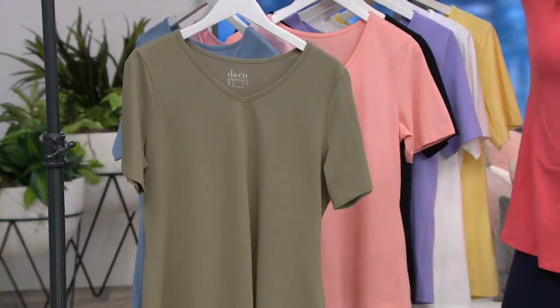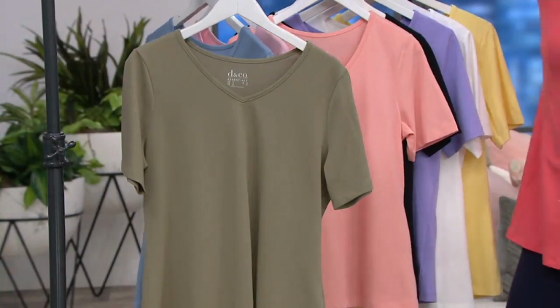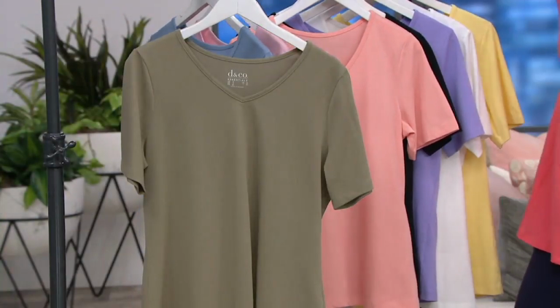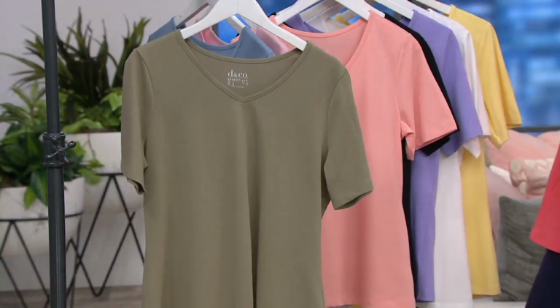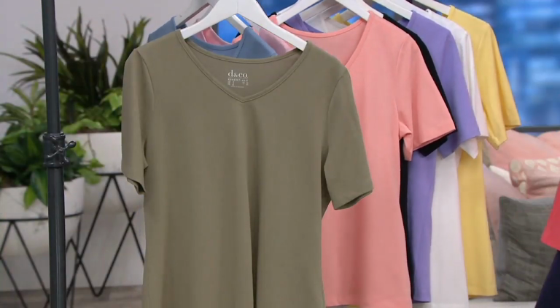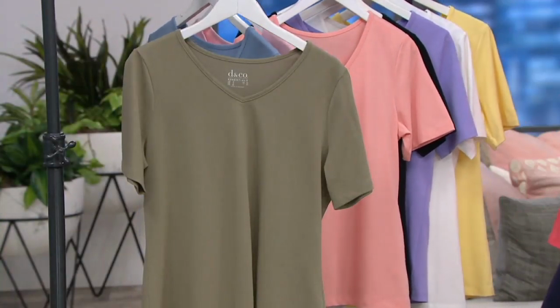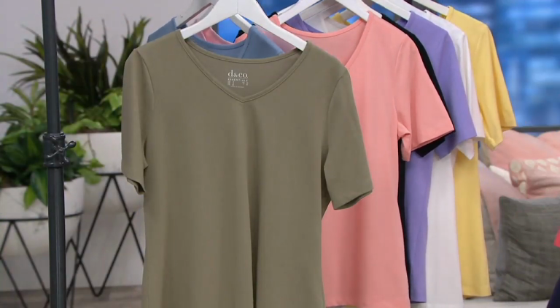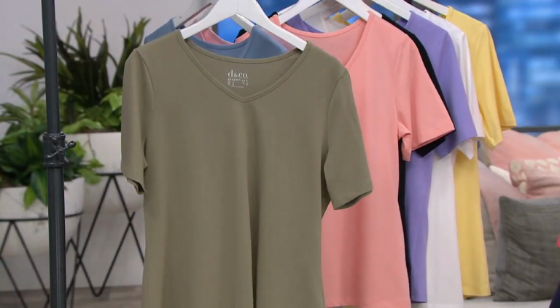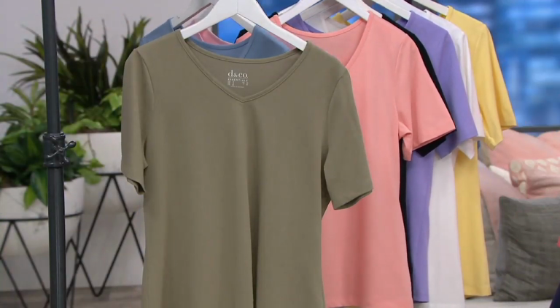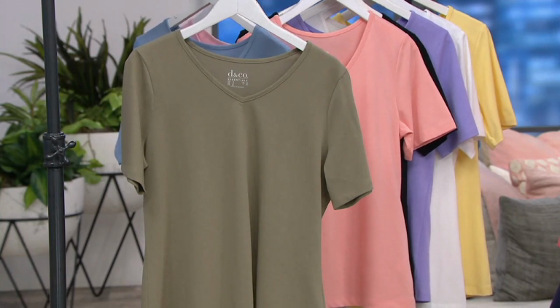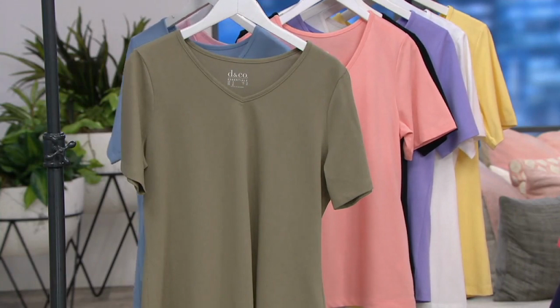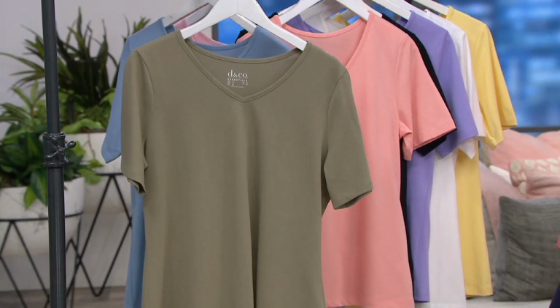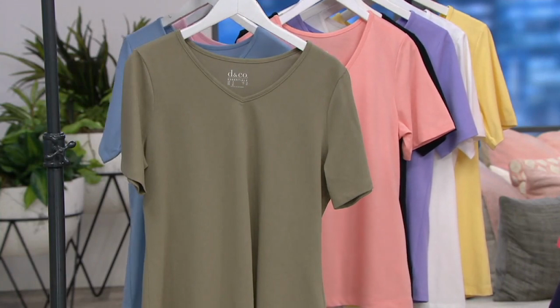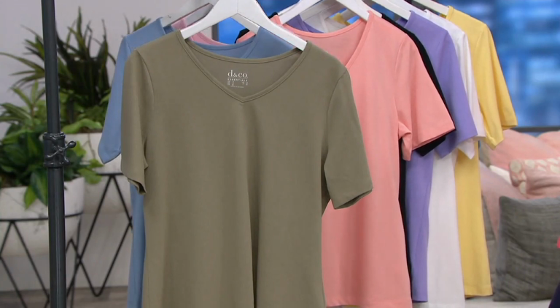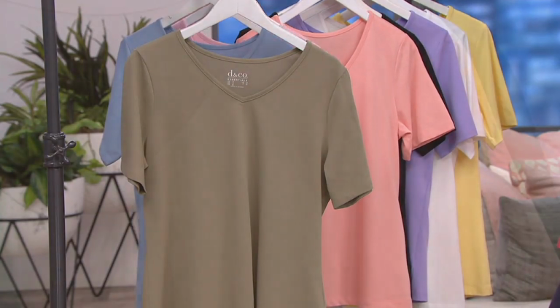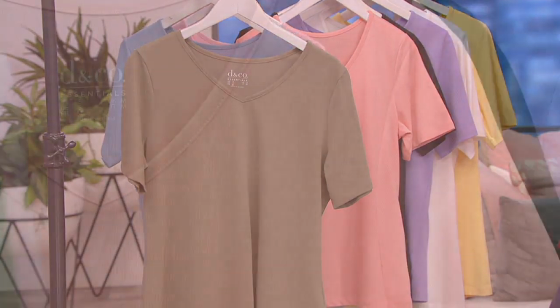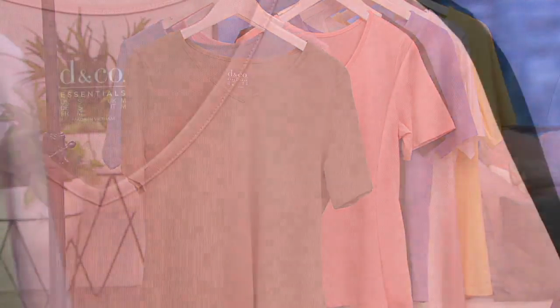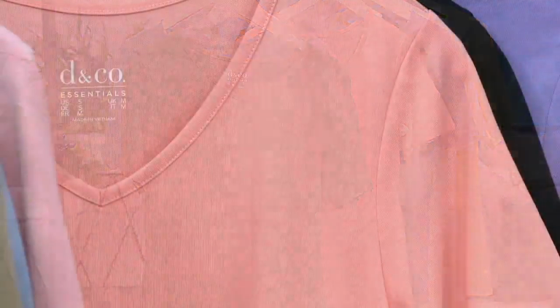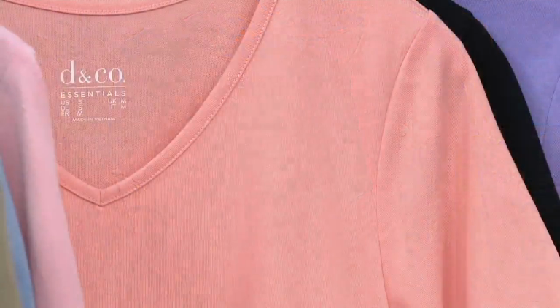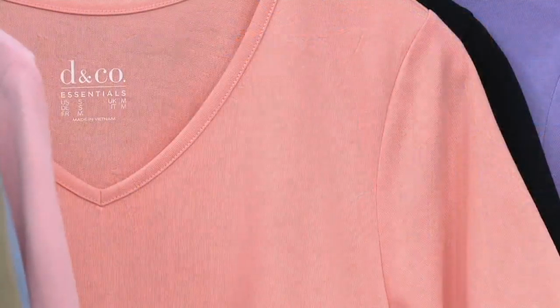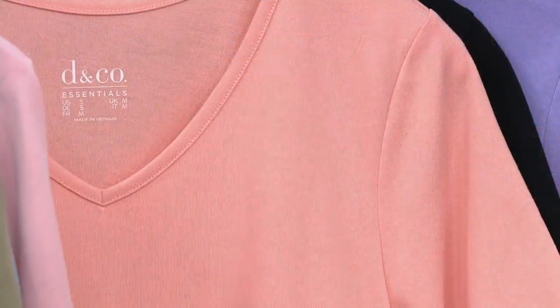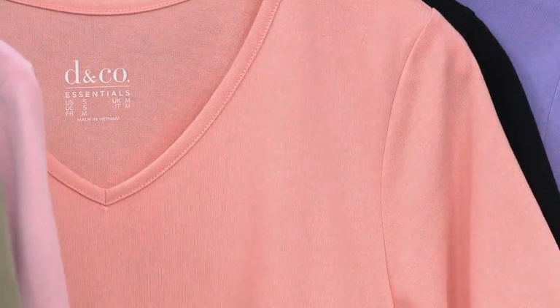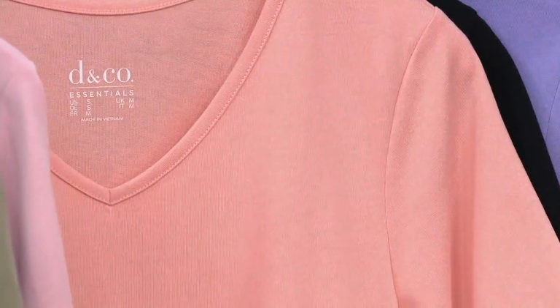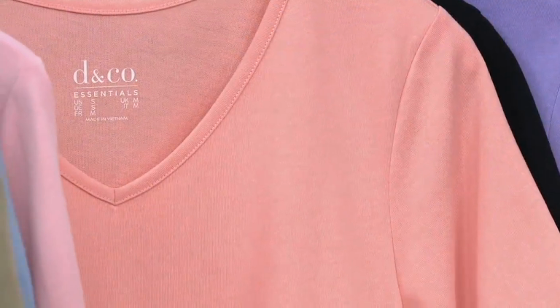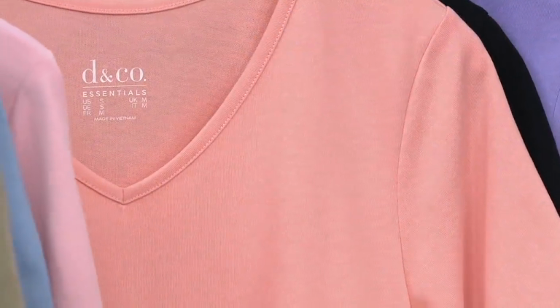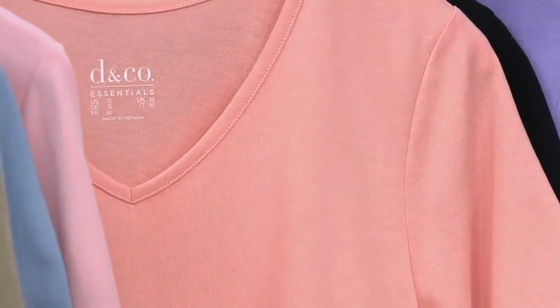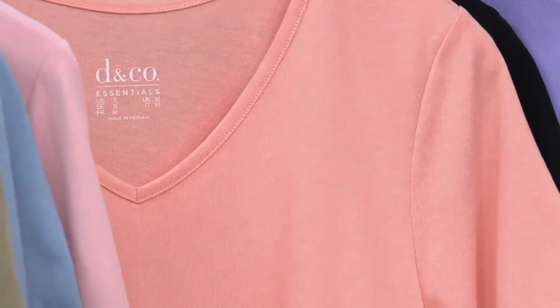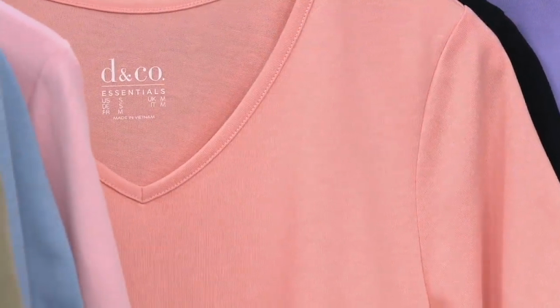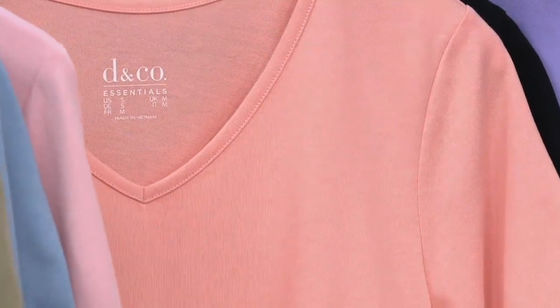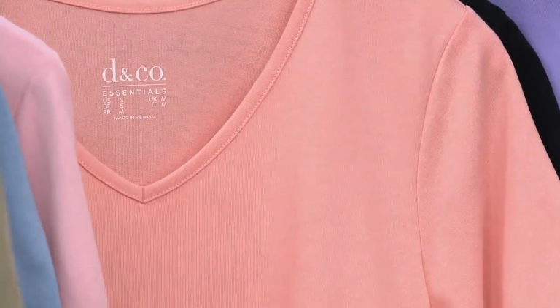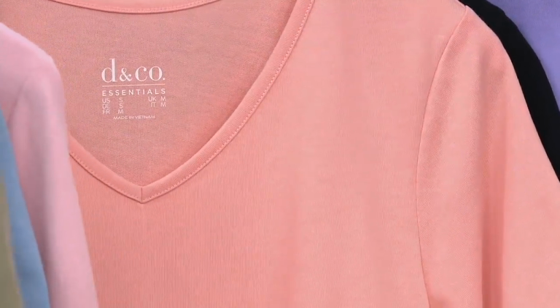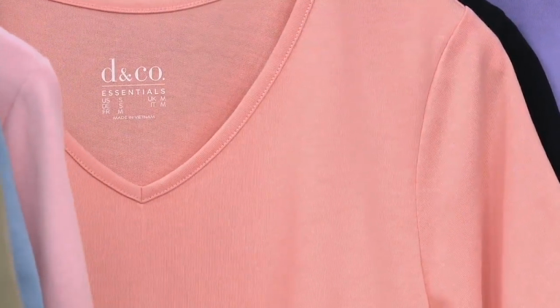We have this soft peach. Now that is a great color.